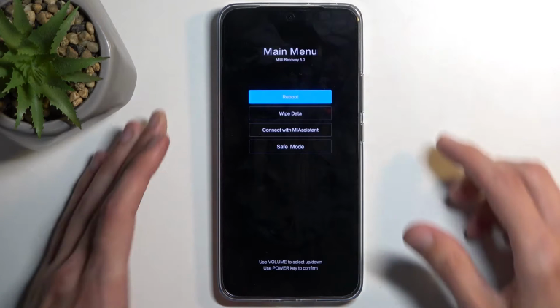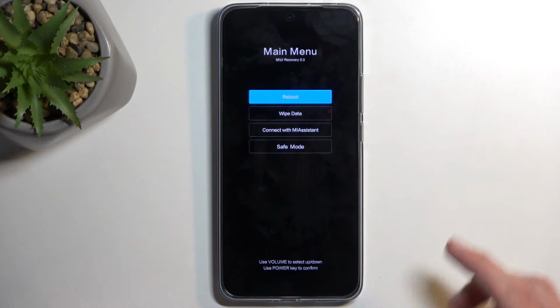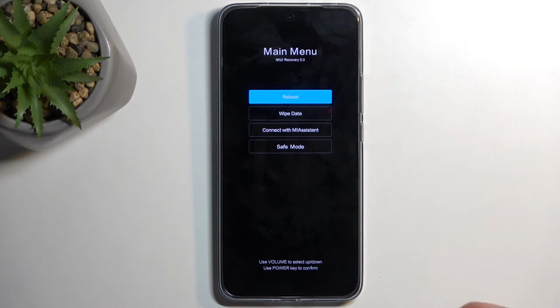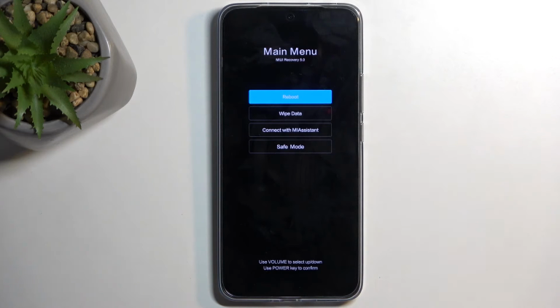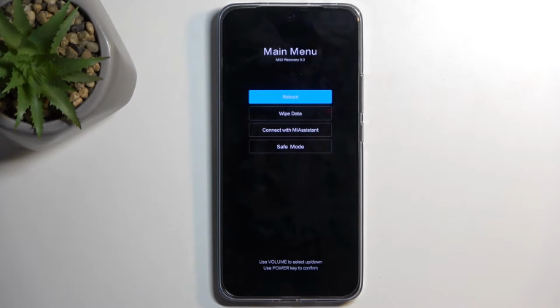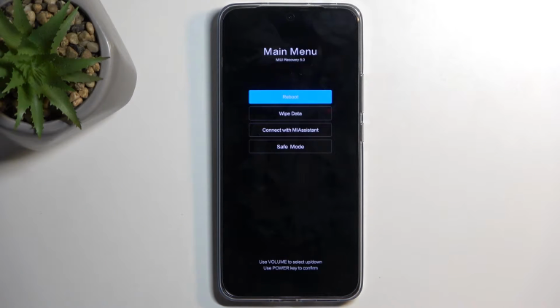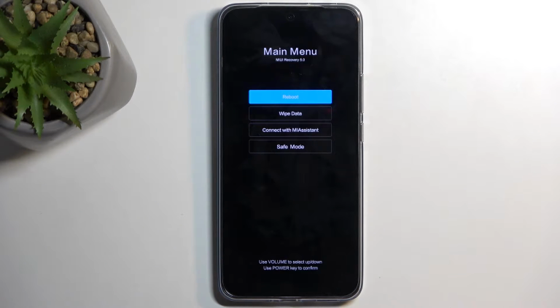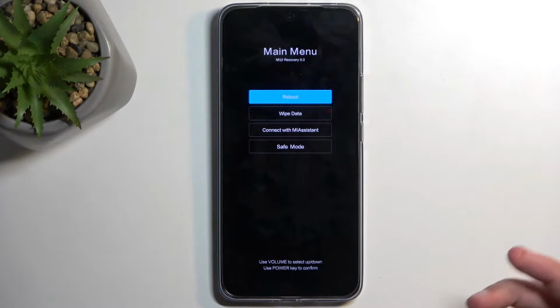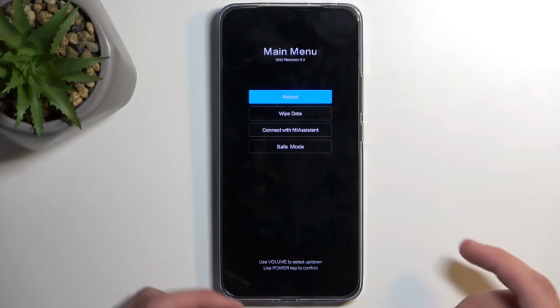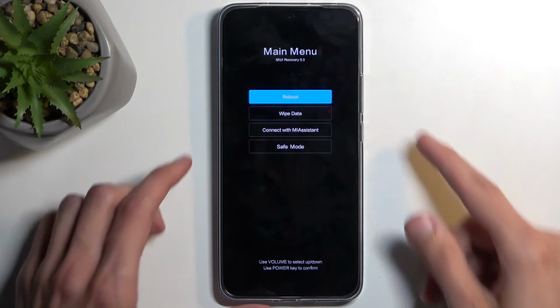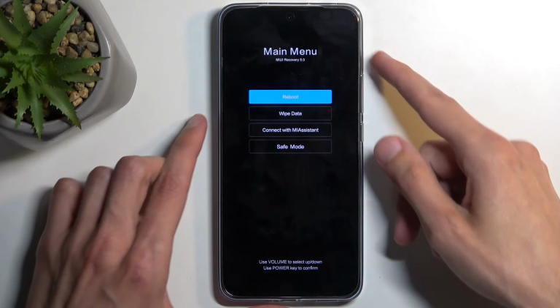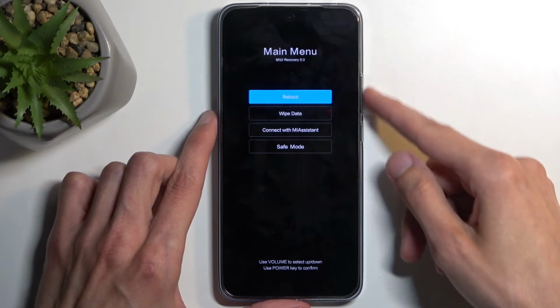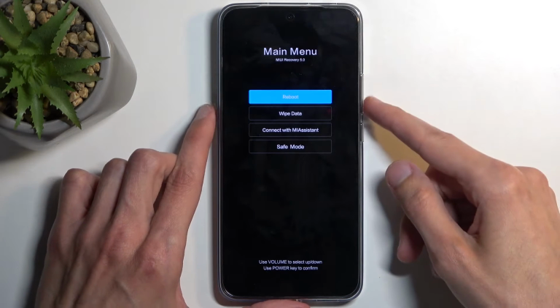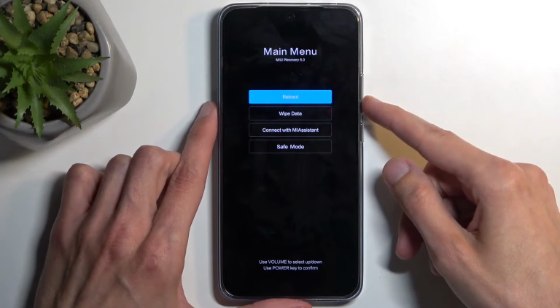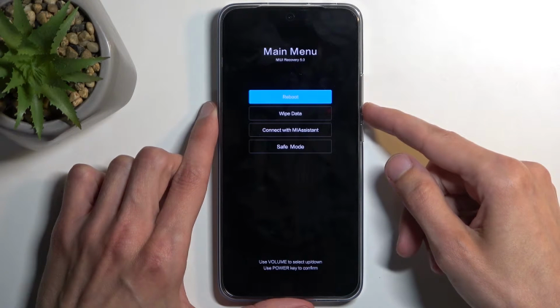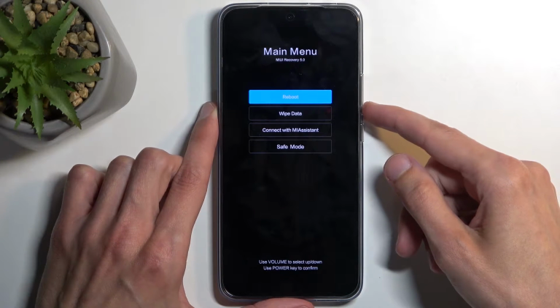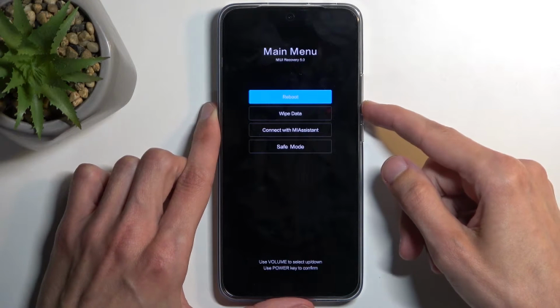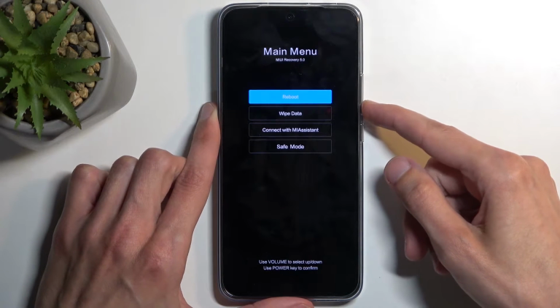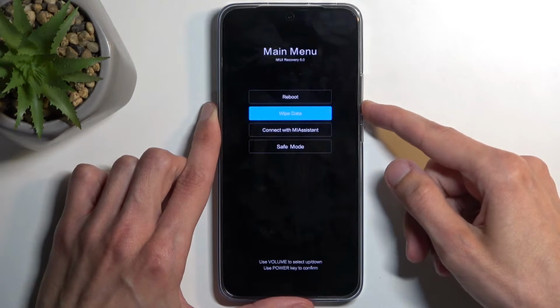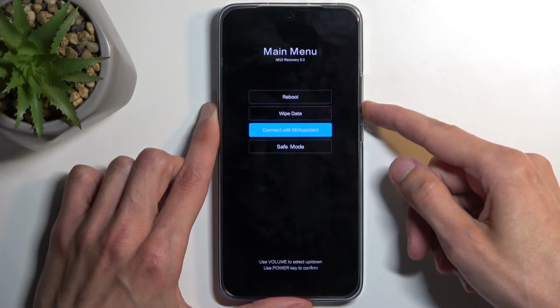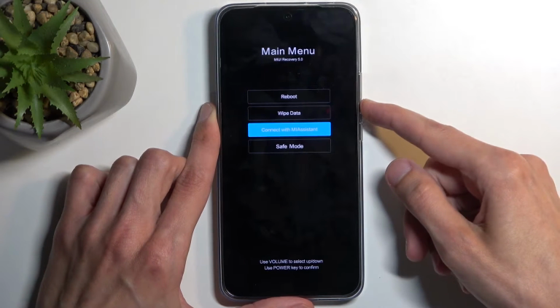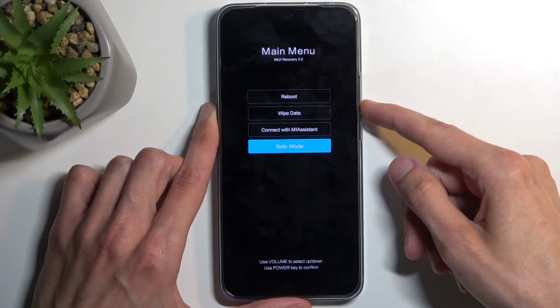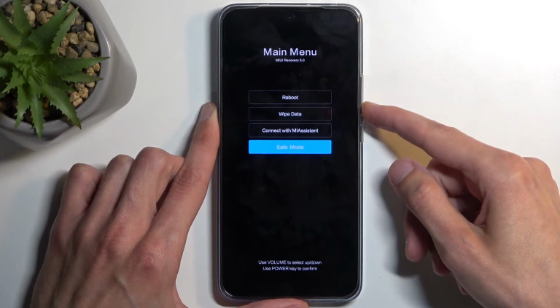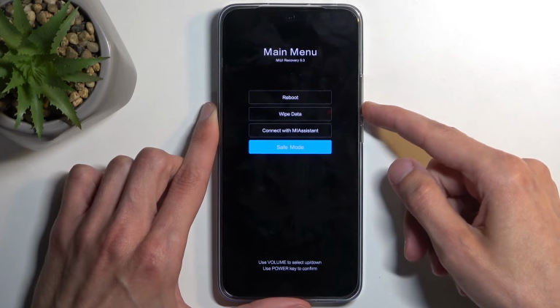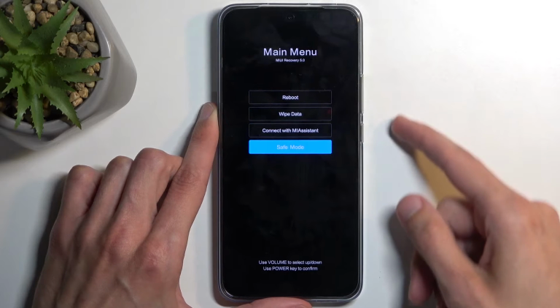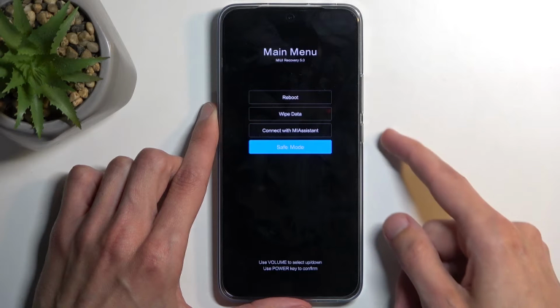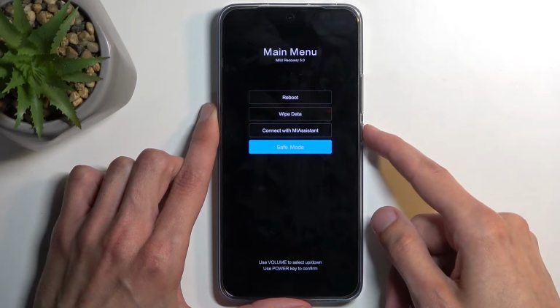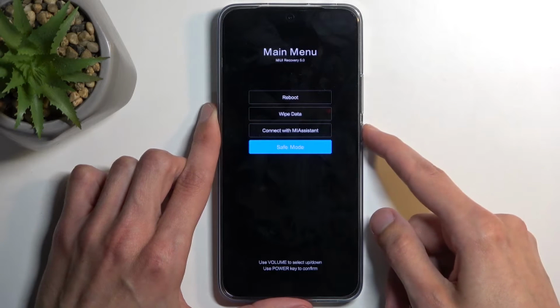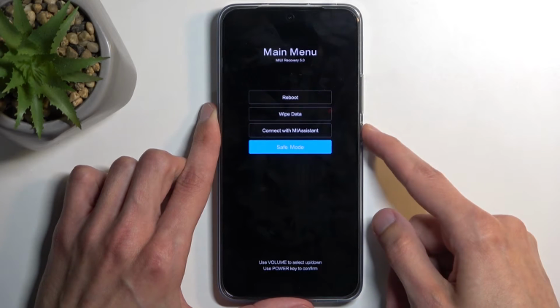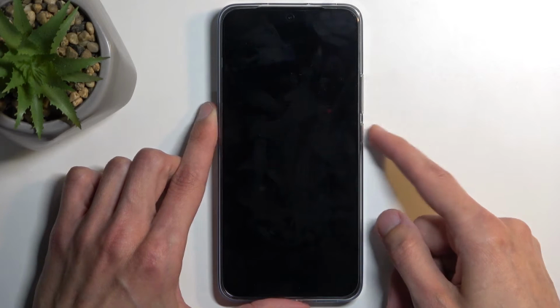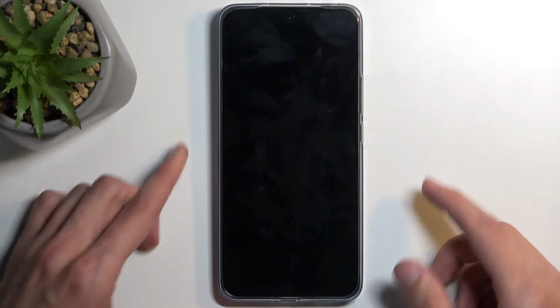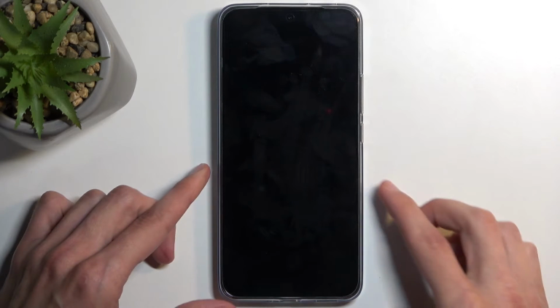This will take us to the recovery mode. In here, using the volume buttons — either up or down — you want to select safe mode and then confirm it with the power button.